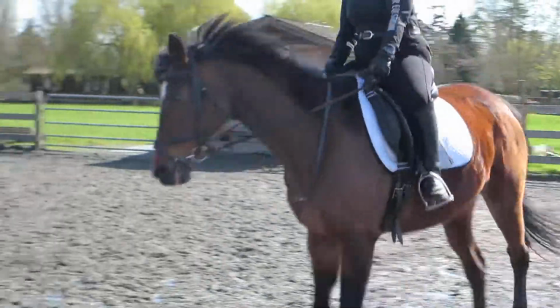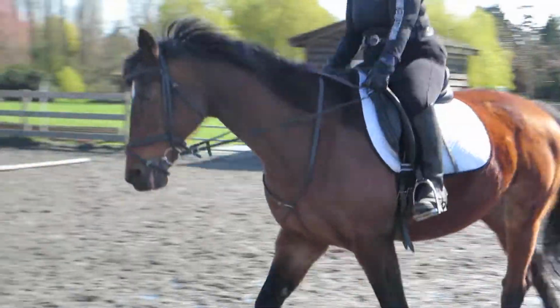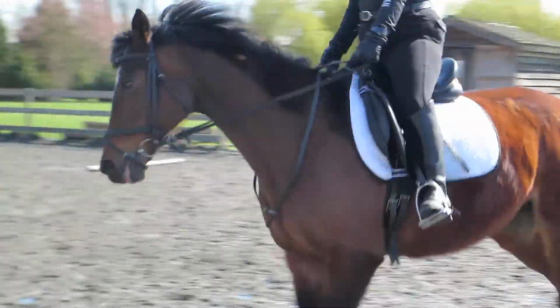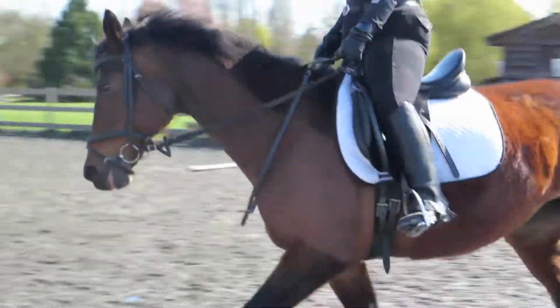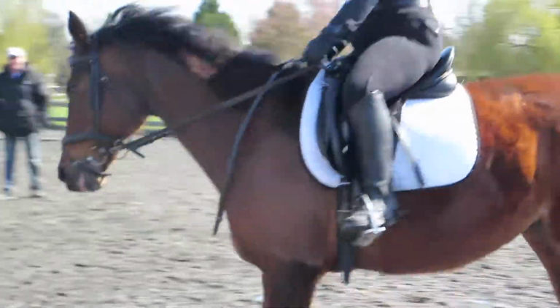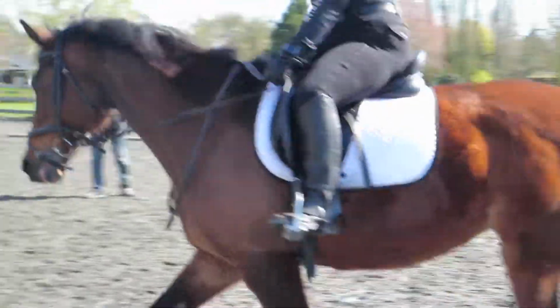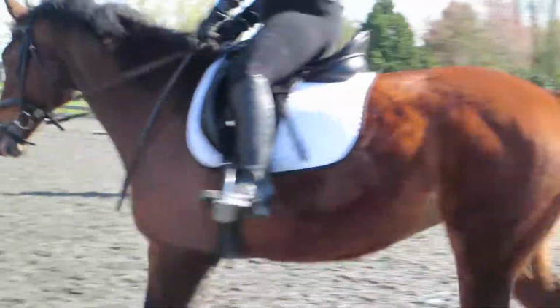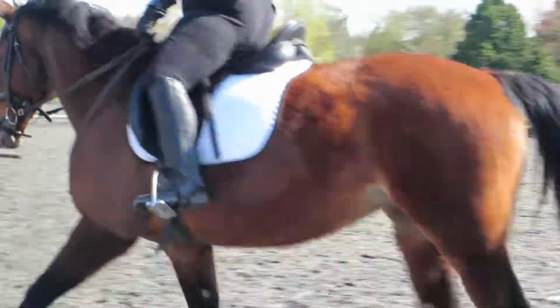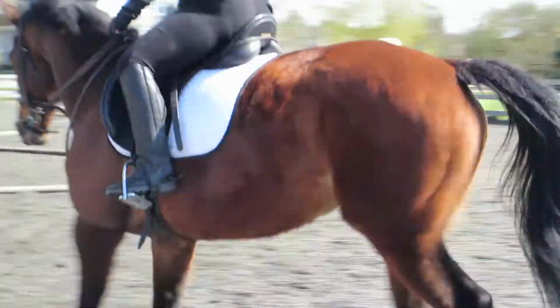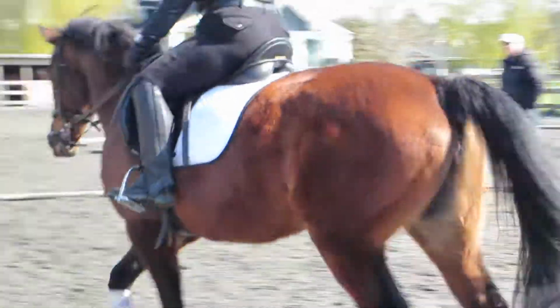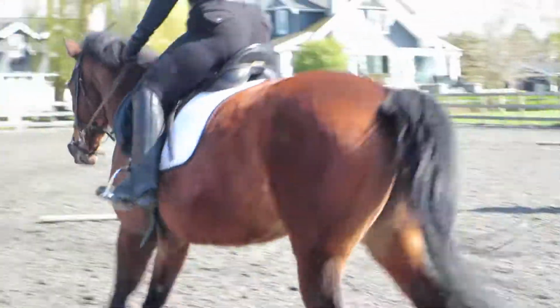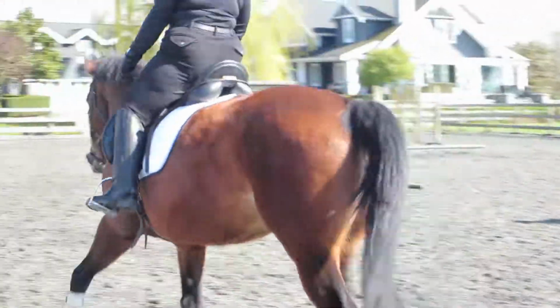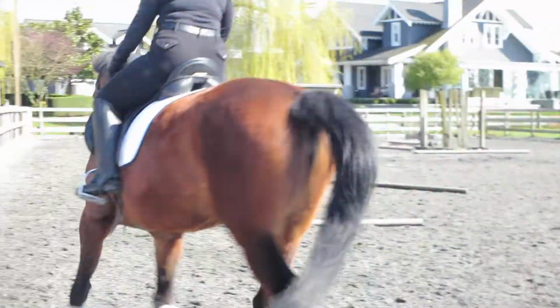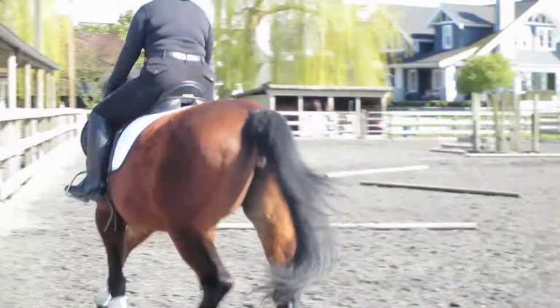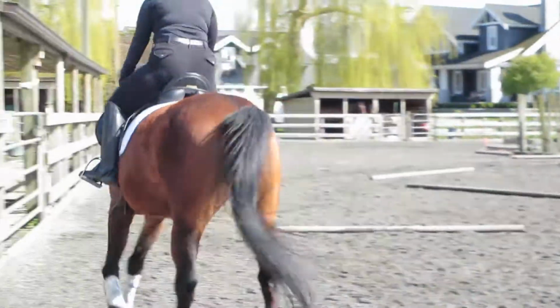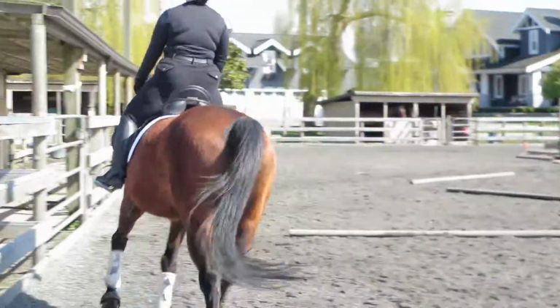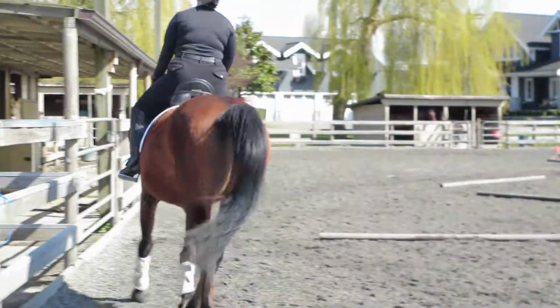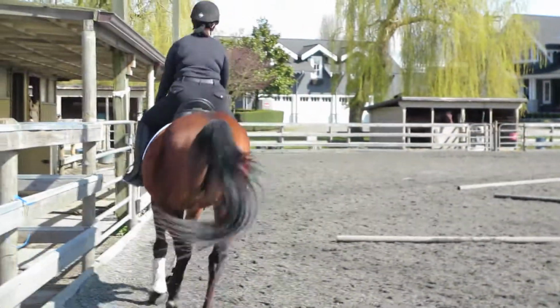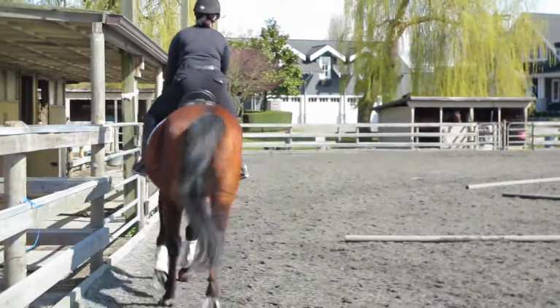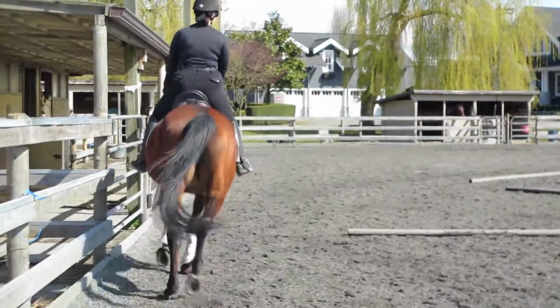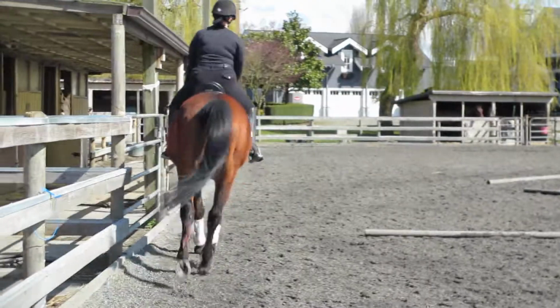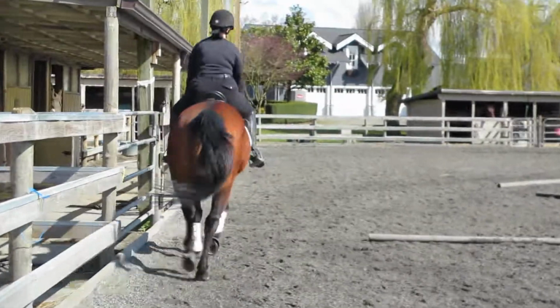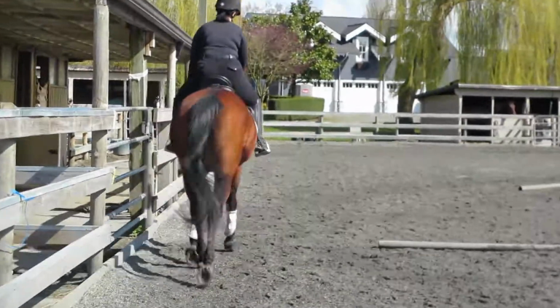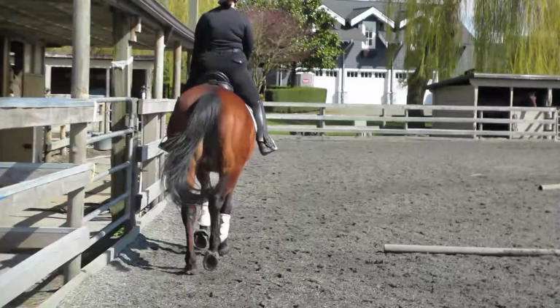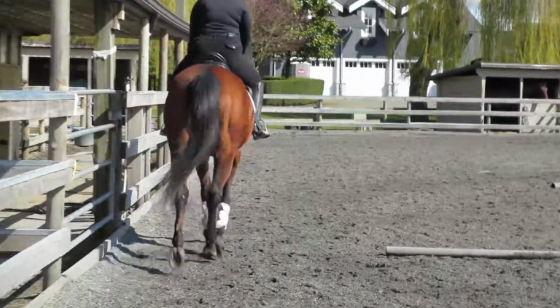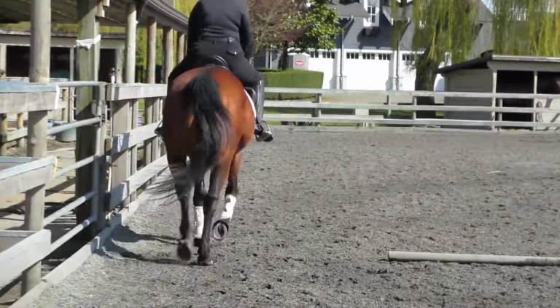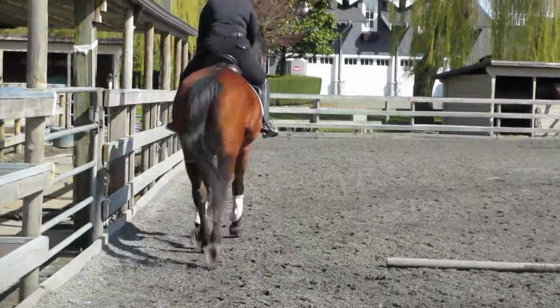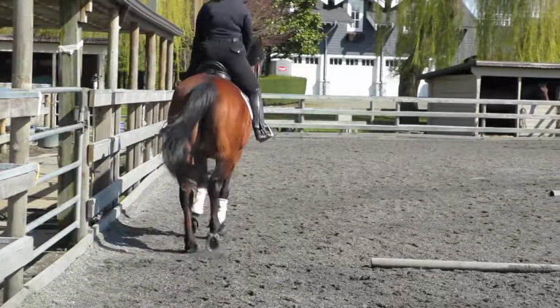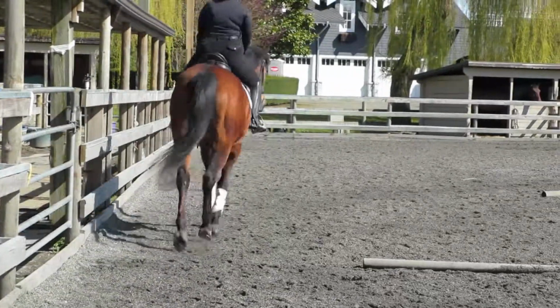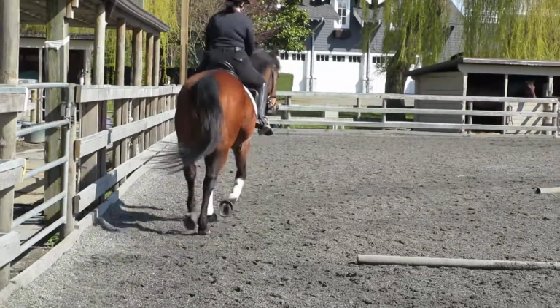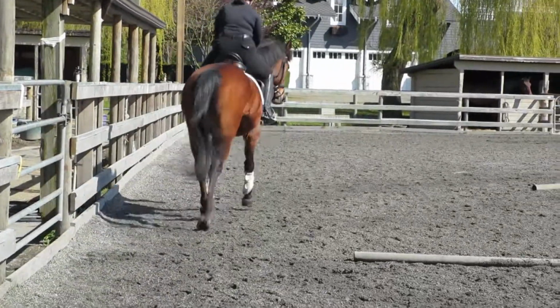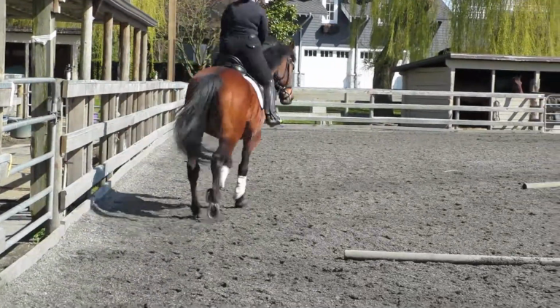Inside, right side, right side, left side. Lower her neck as you push her up.